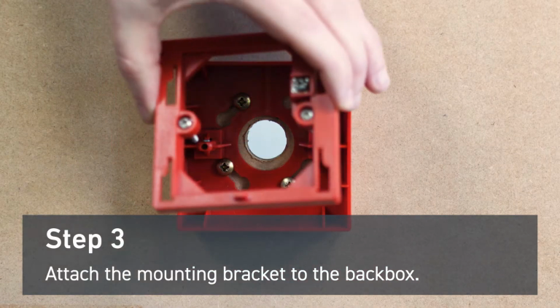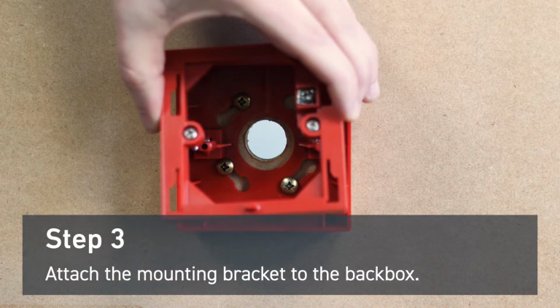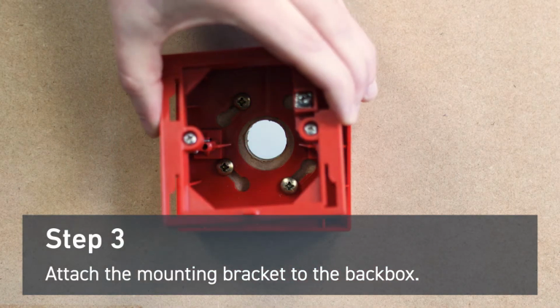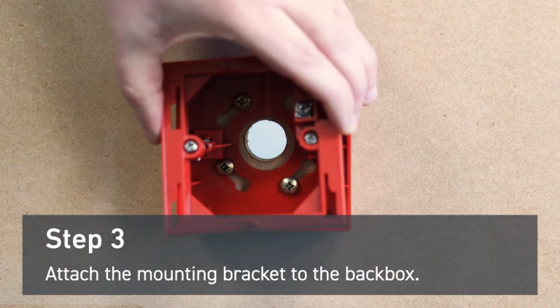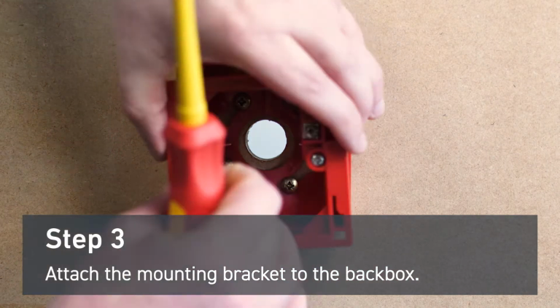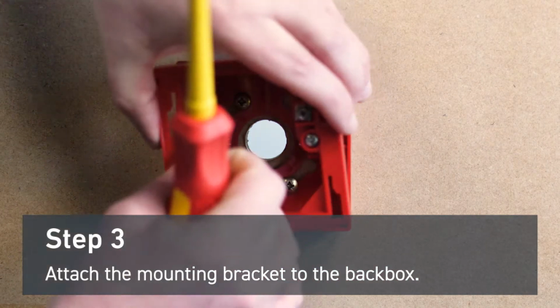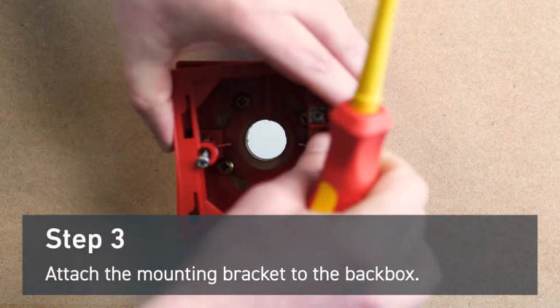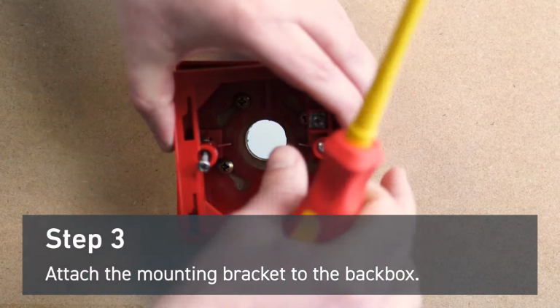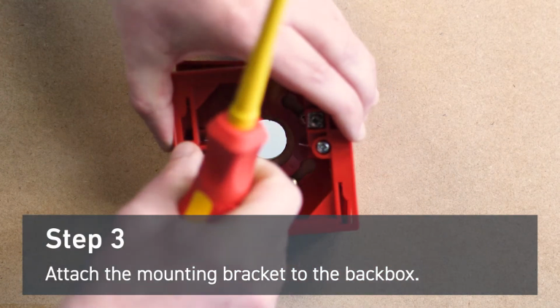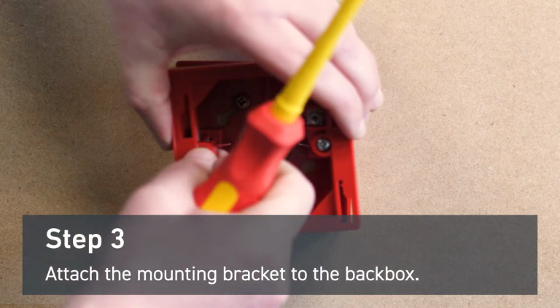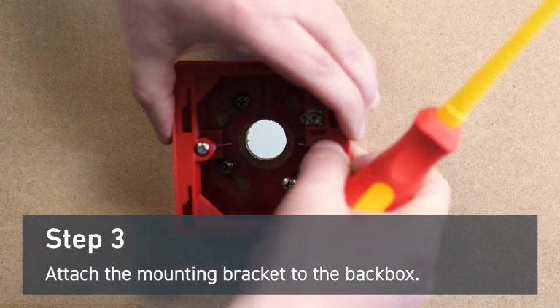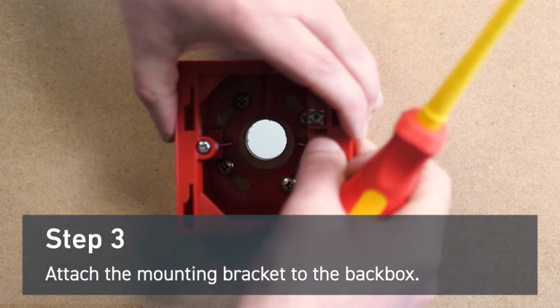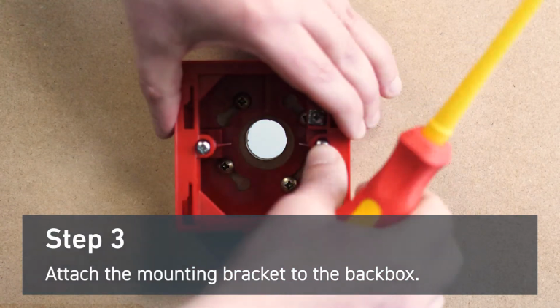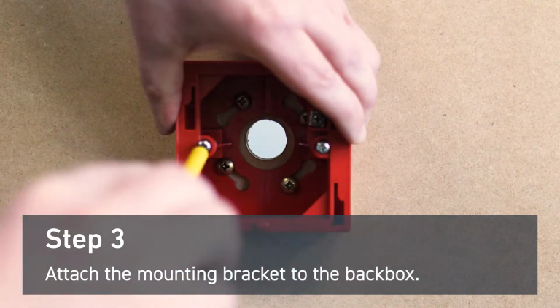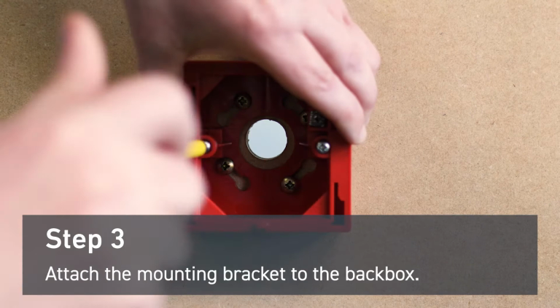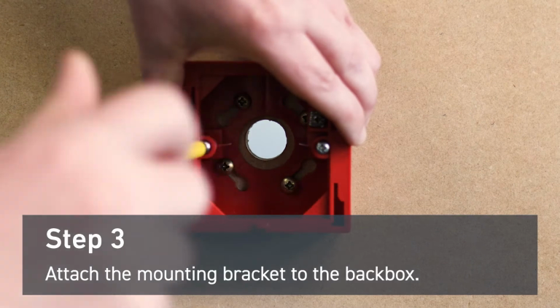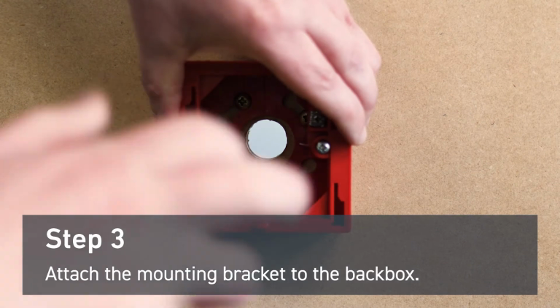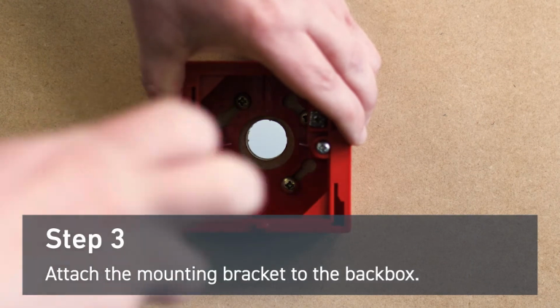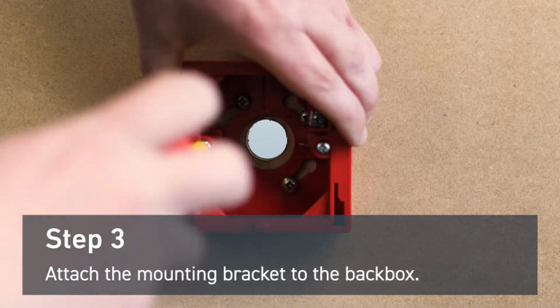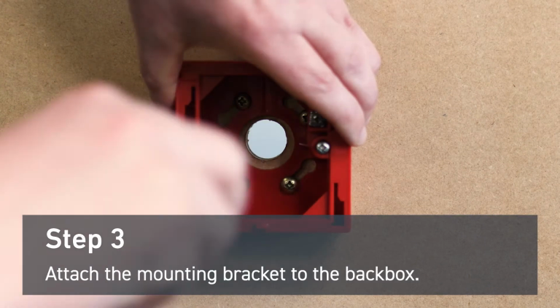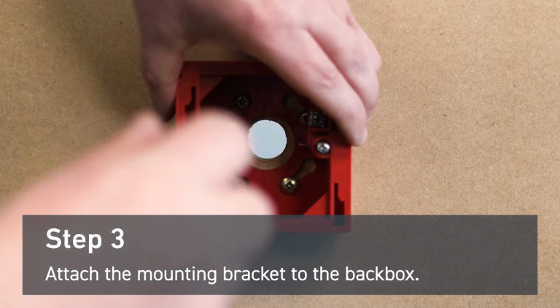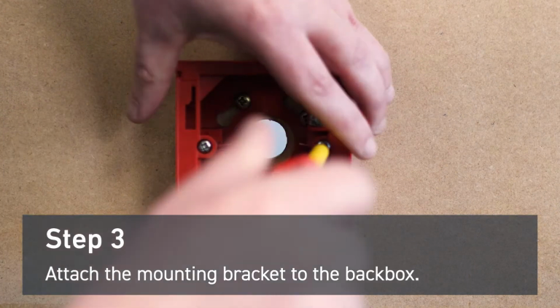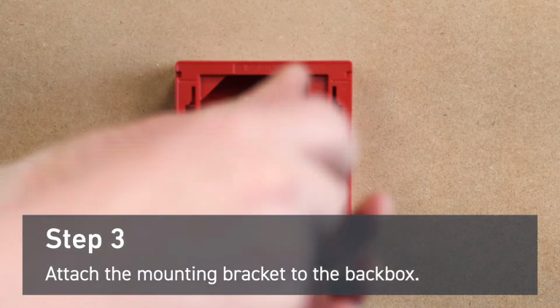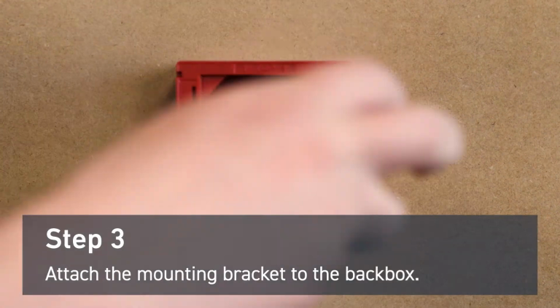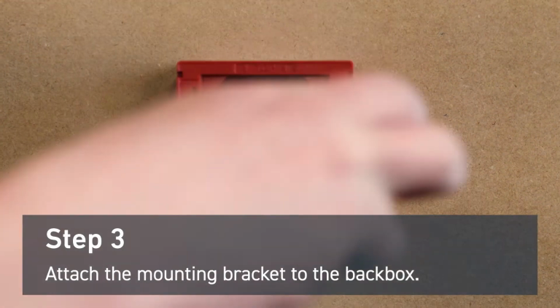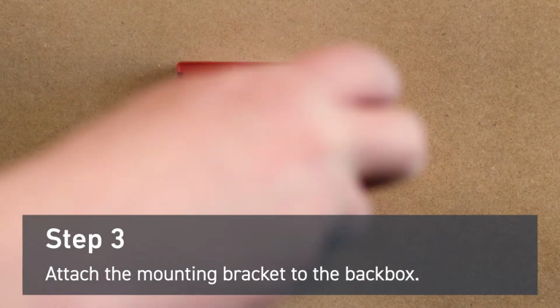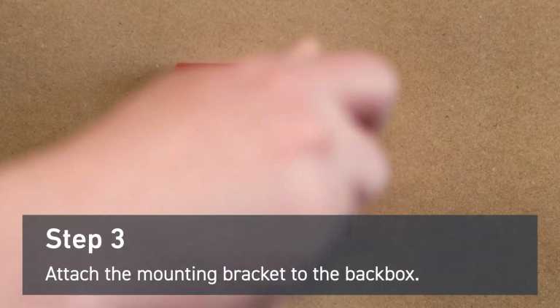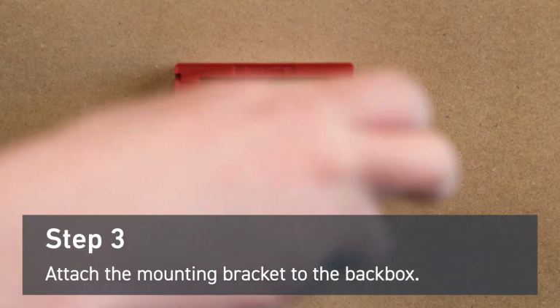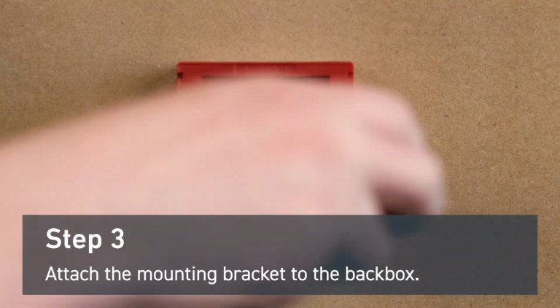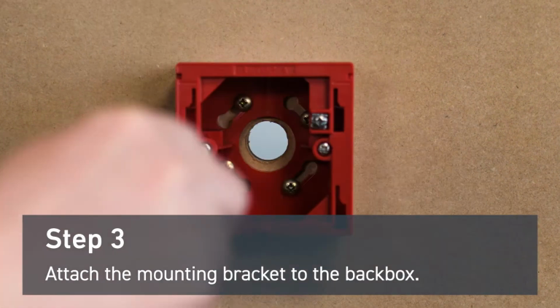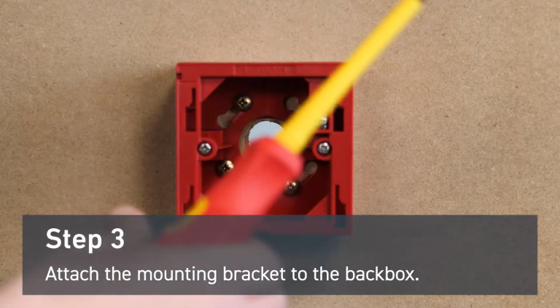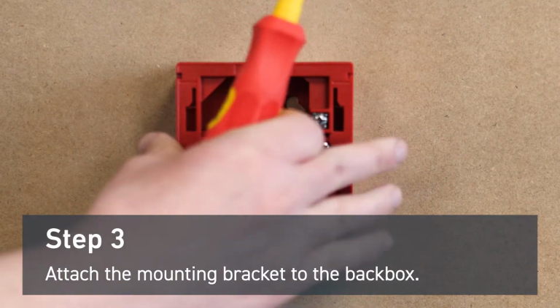Attach the mounting bracket to the back box using the fixing screws provided. Do not over tighten the screws.